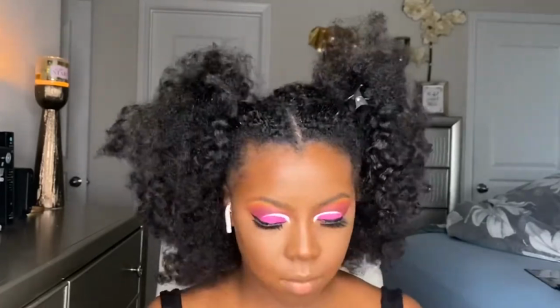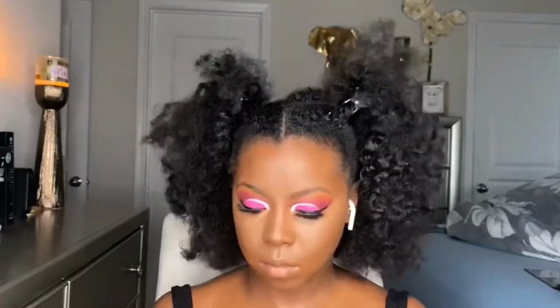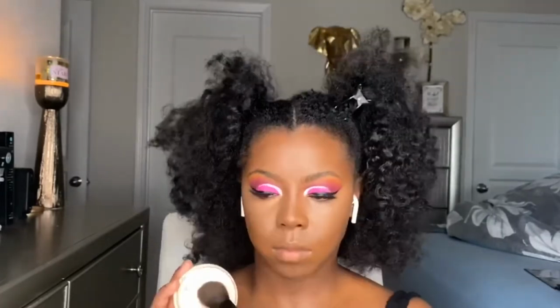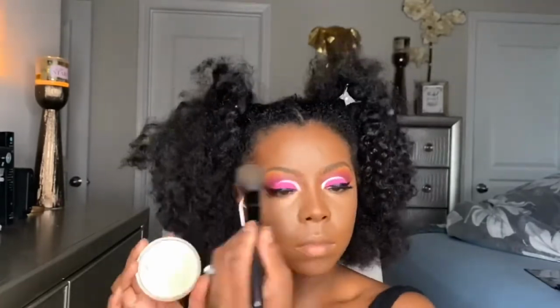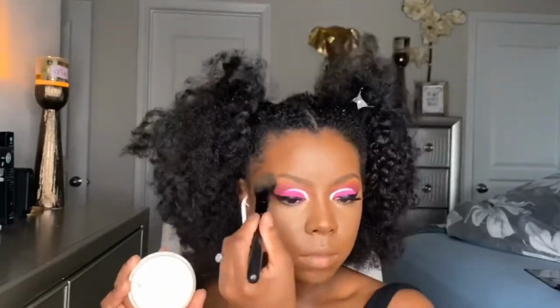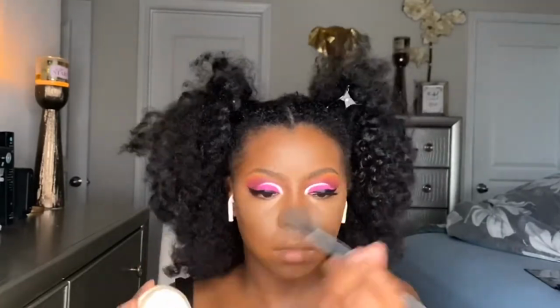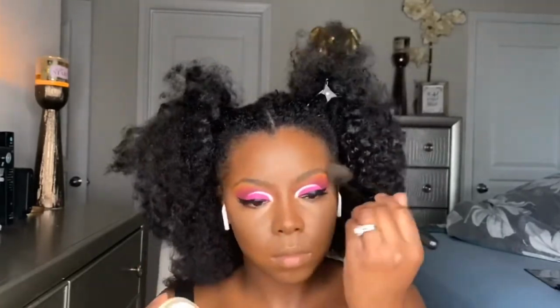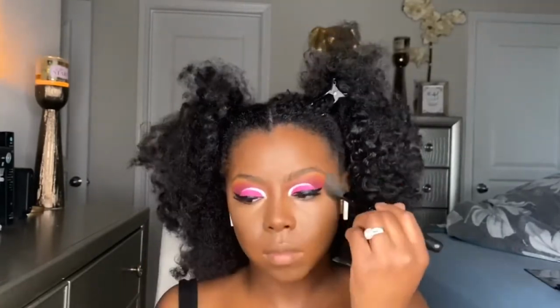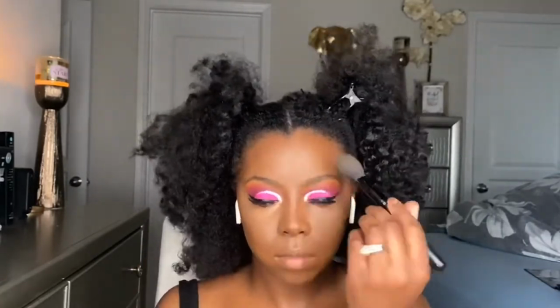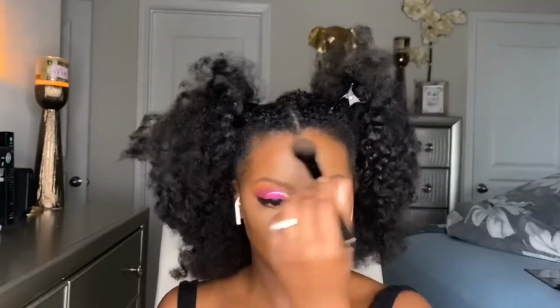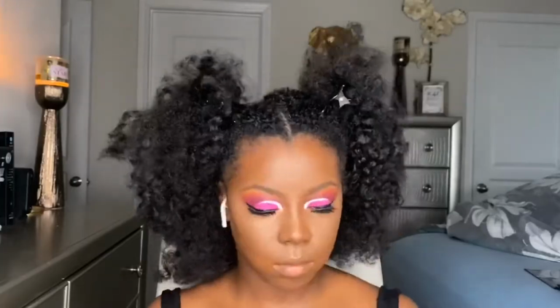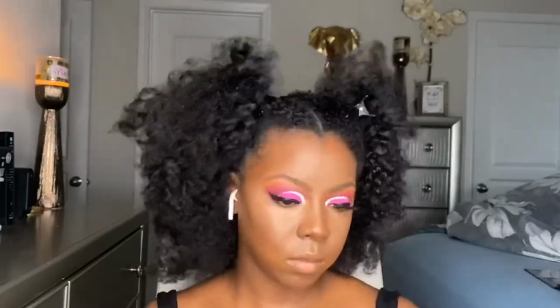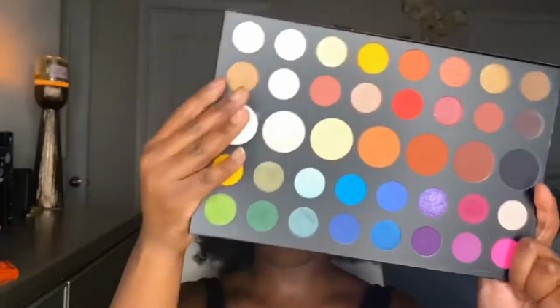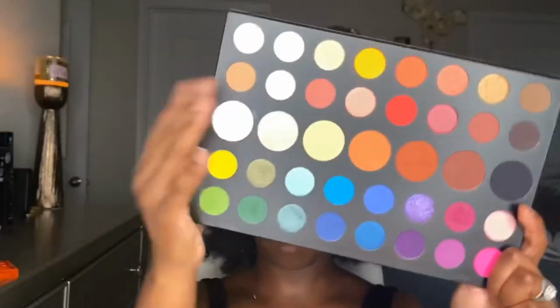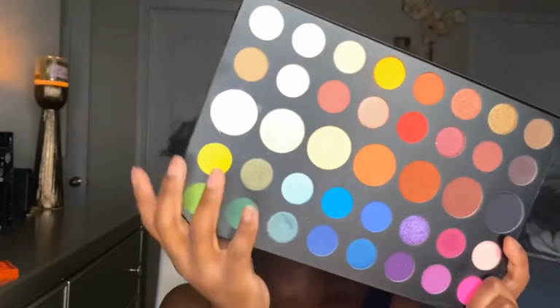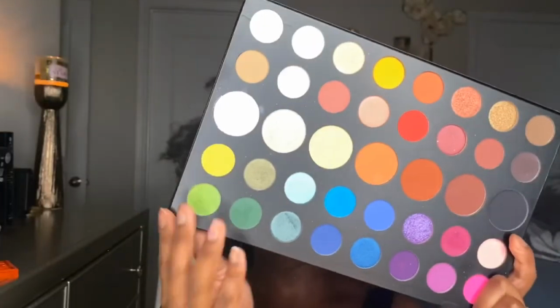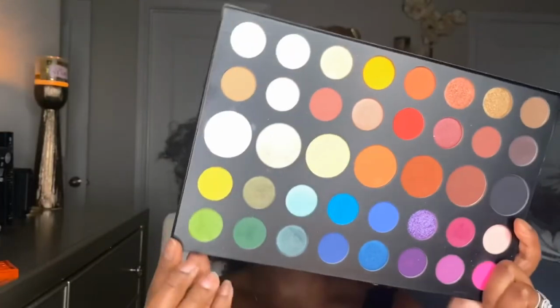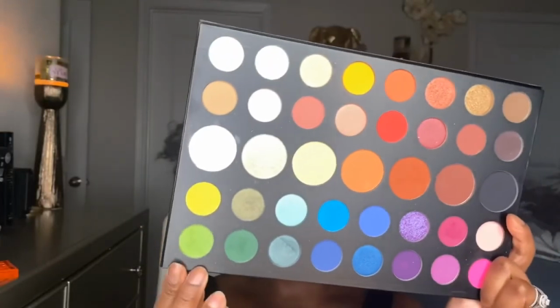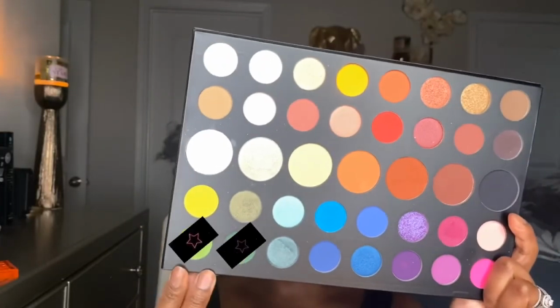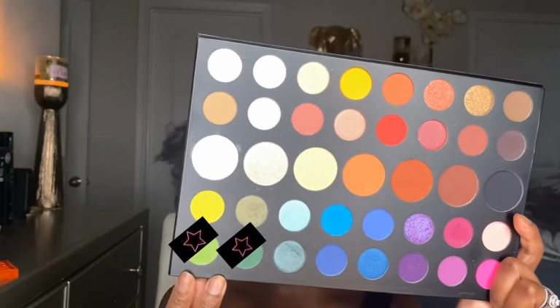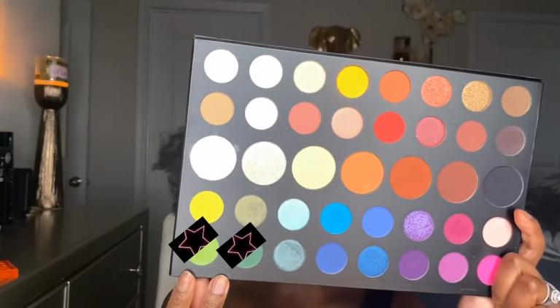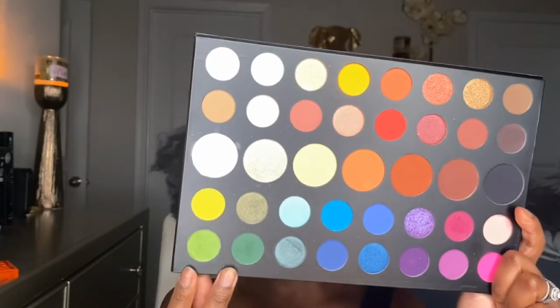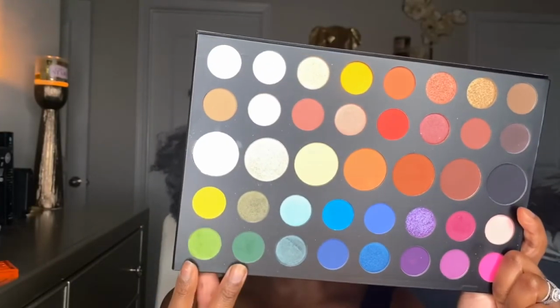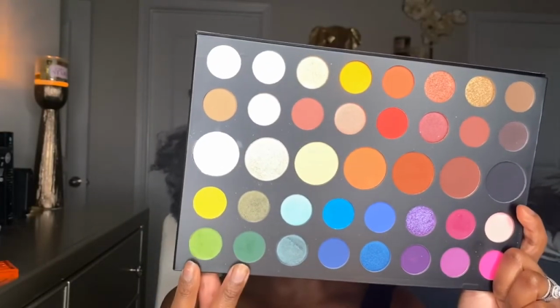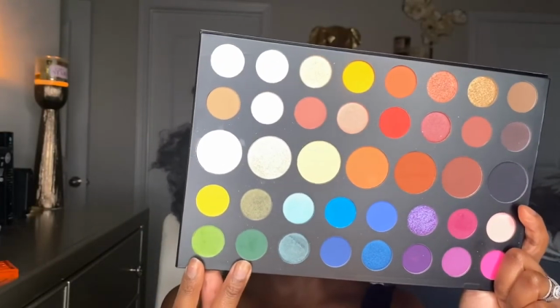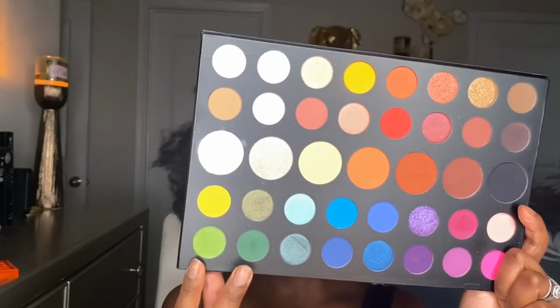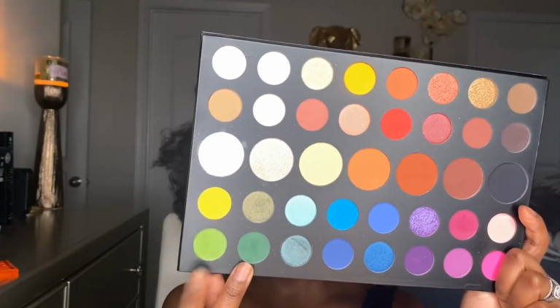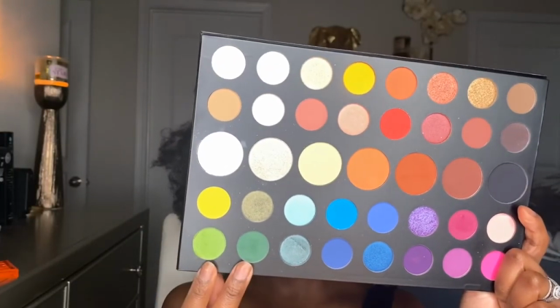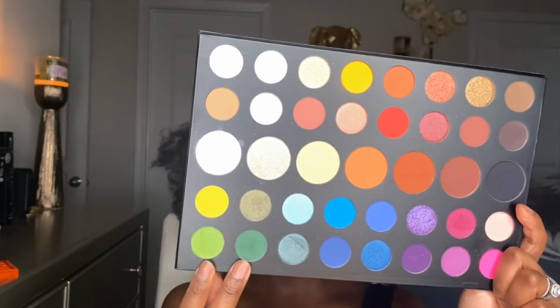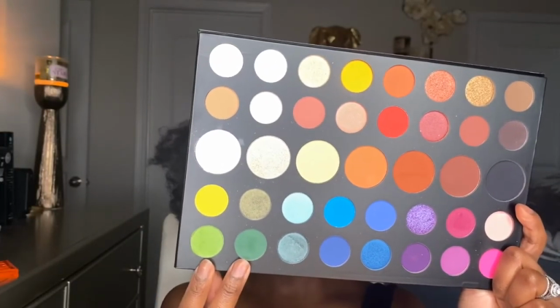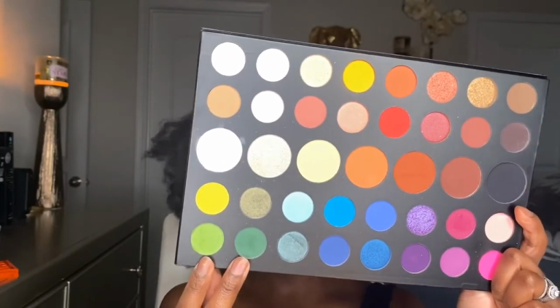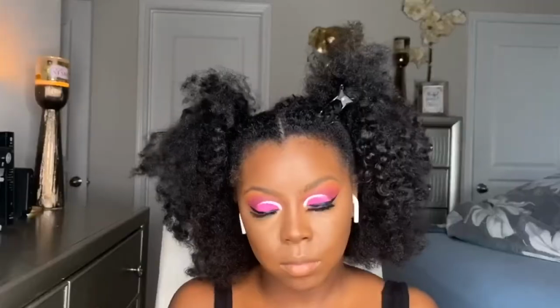Here I'm just setting off my highlighted areas with my translucent powder, and then I'm going to go in with these green shades for my lower lash line.